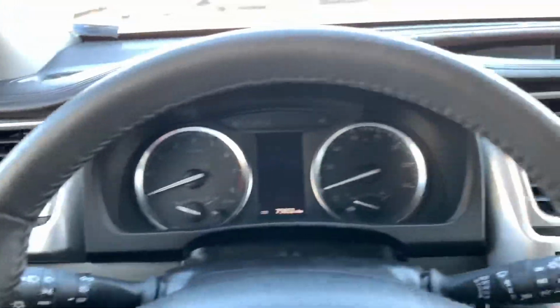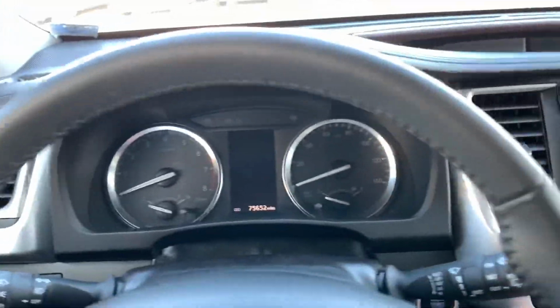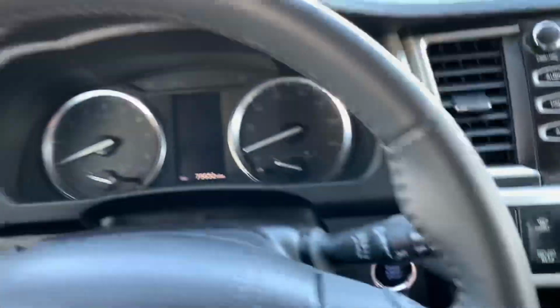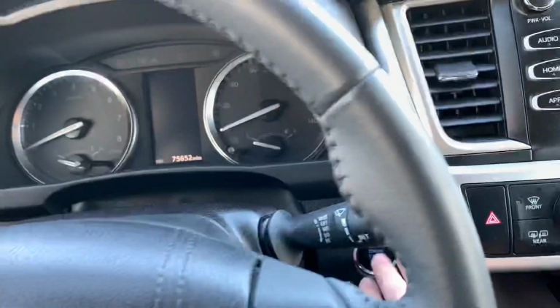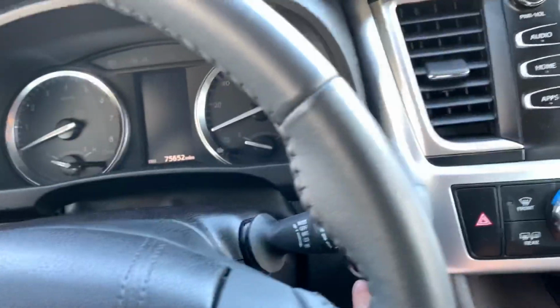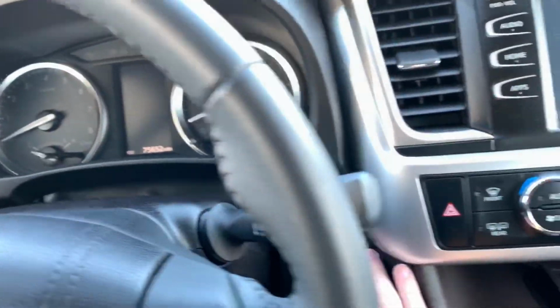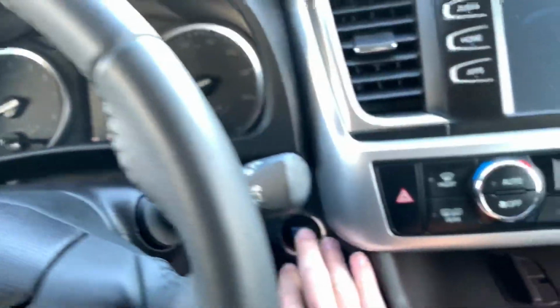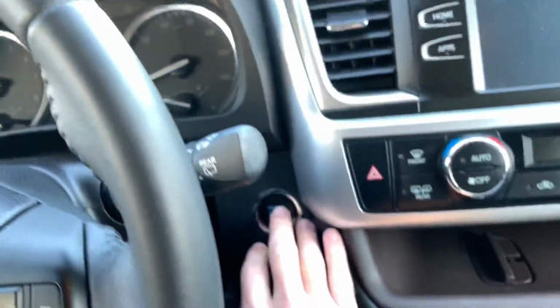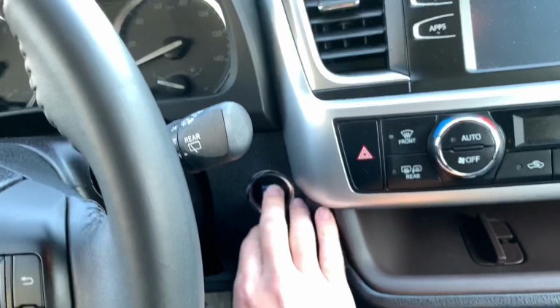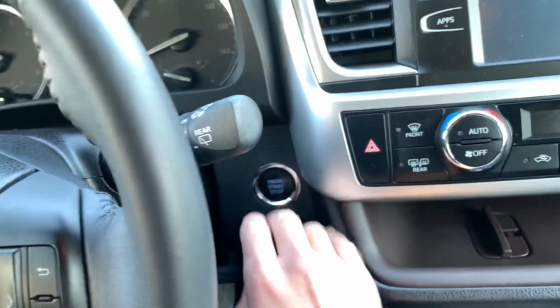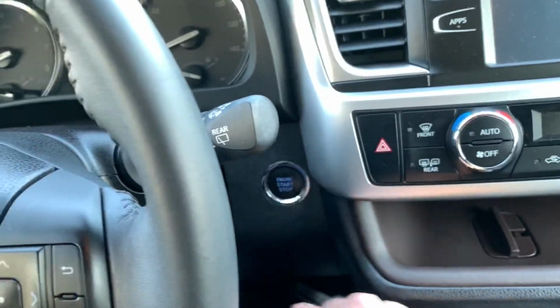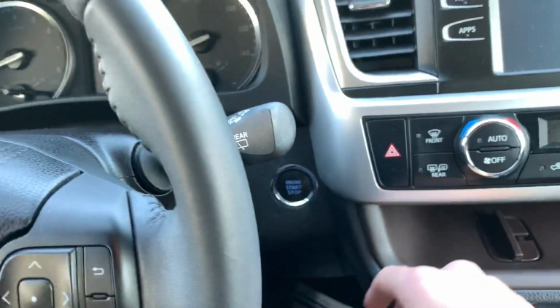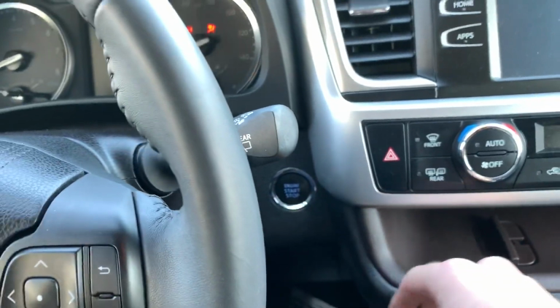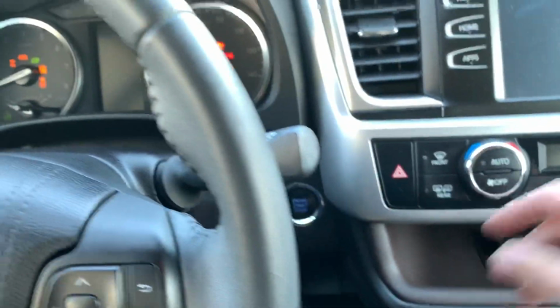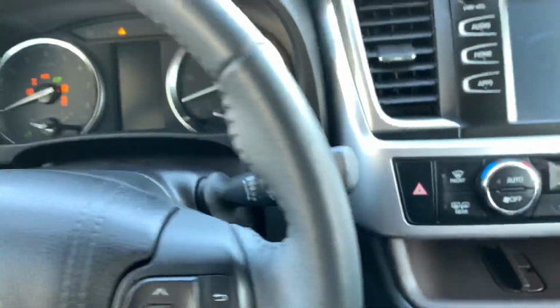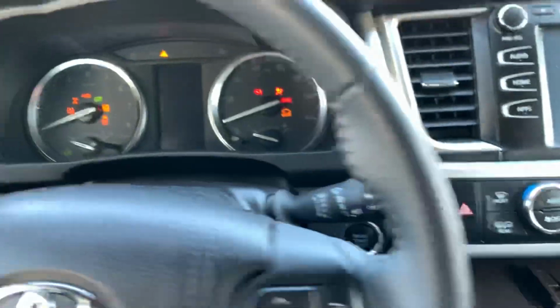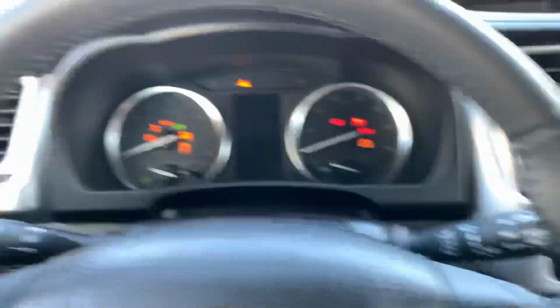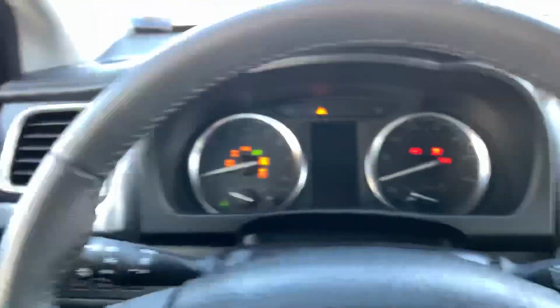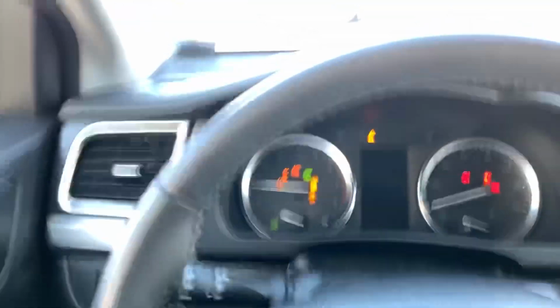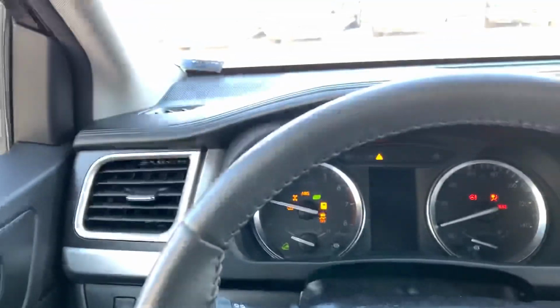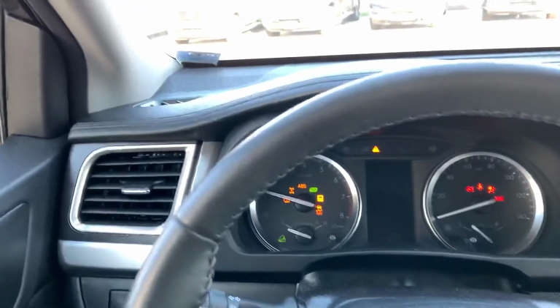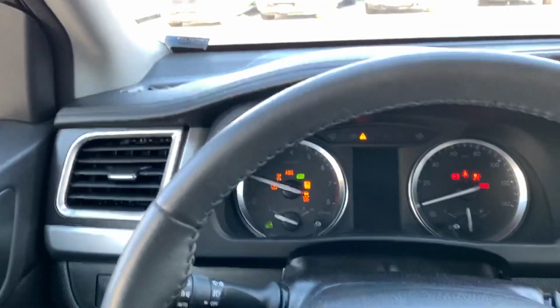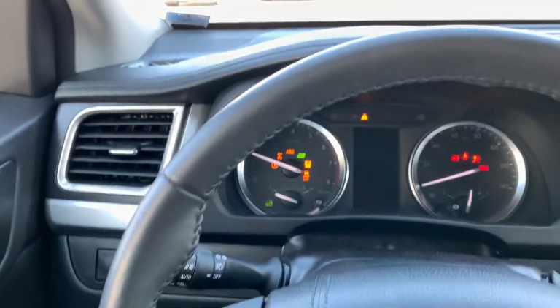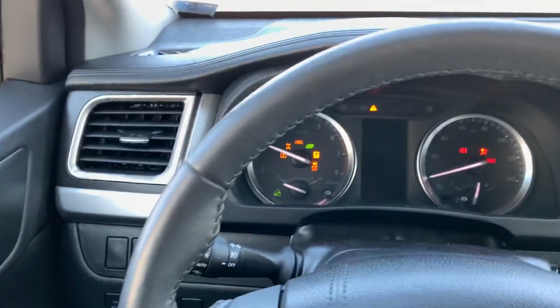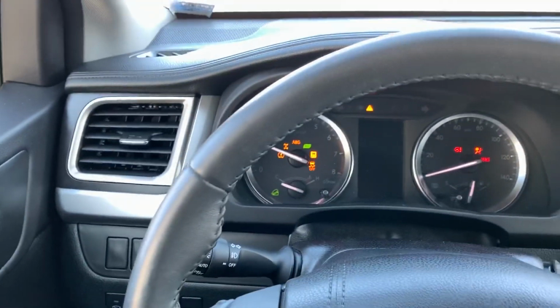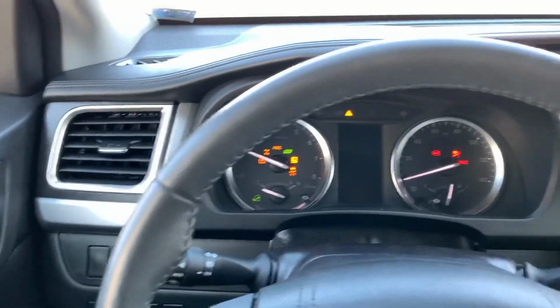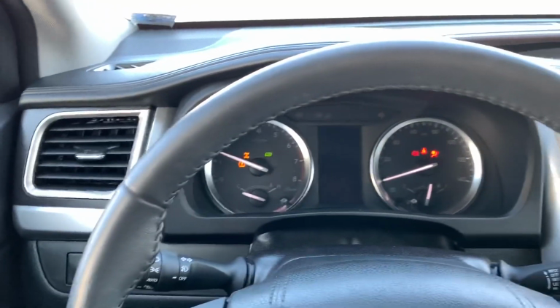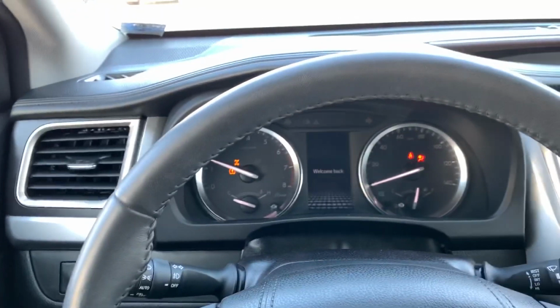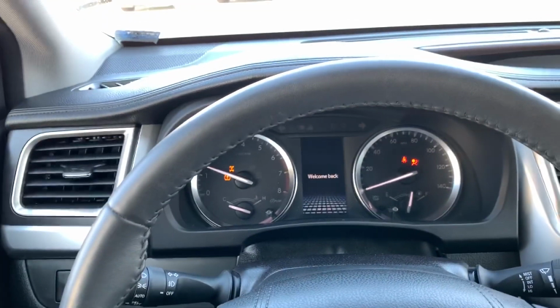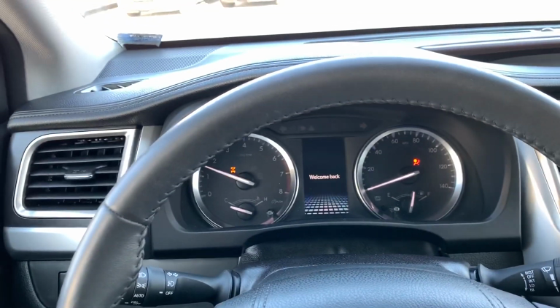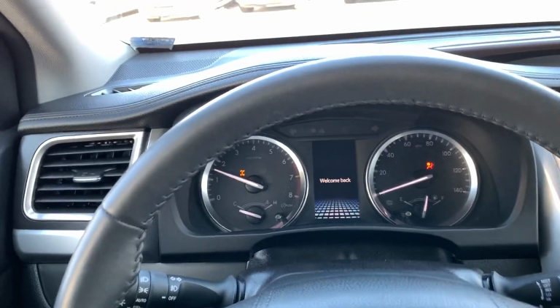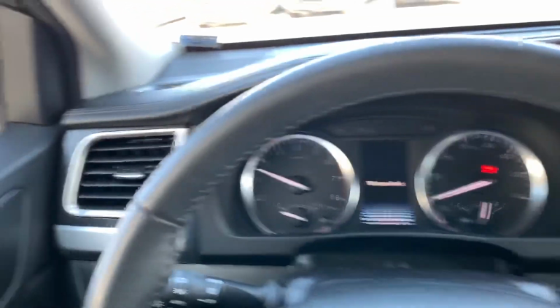We'll go ahead and start the vehicle — it is push-to-start. Scoot the seat back a little bit.